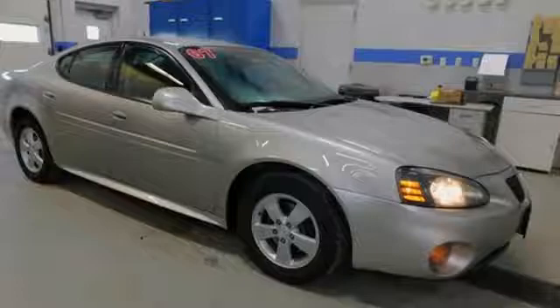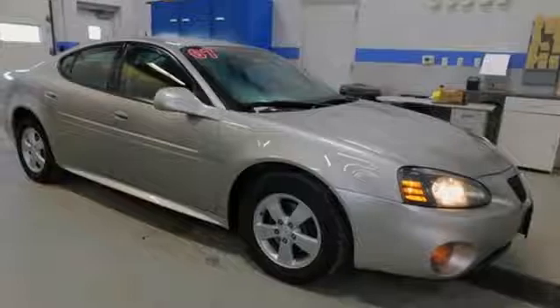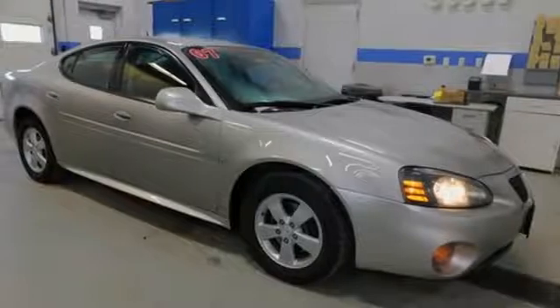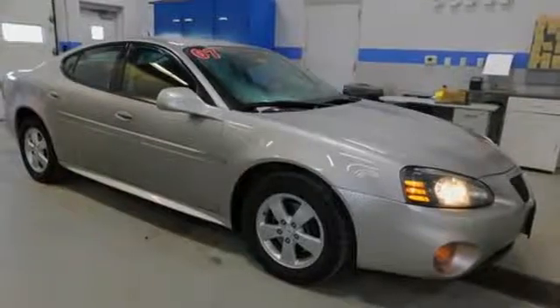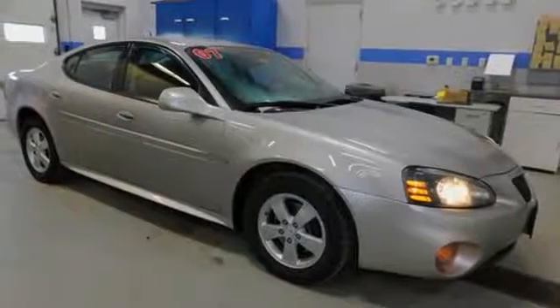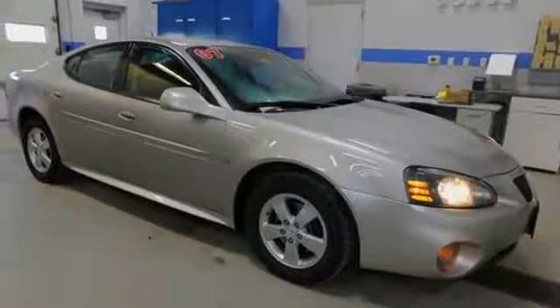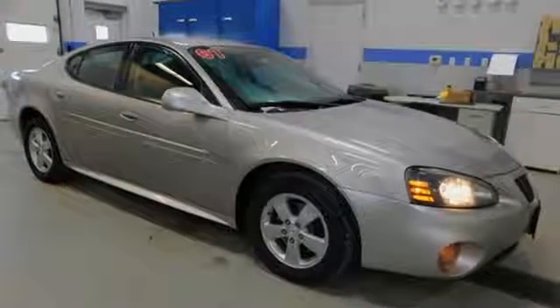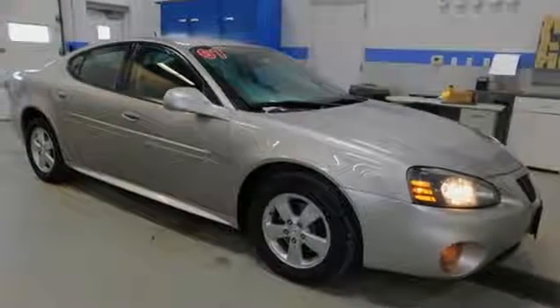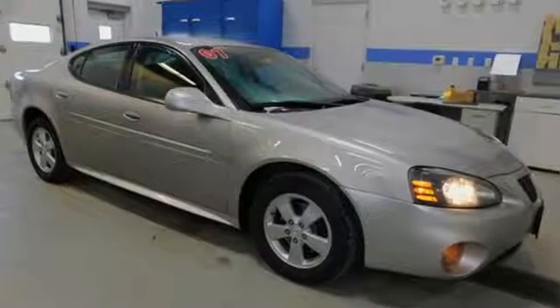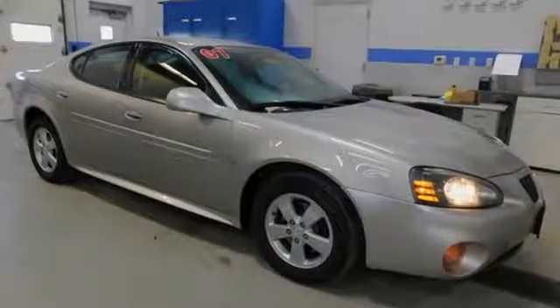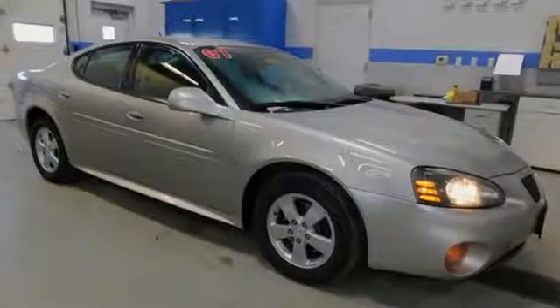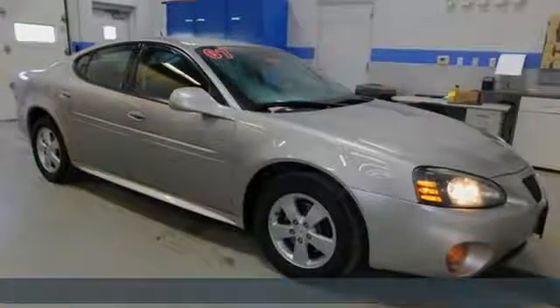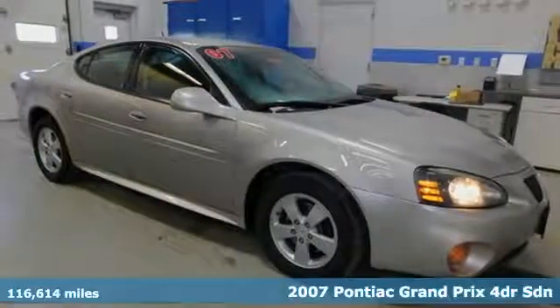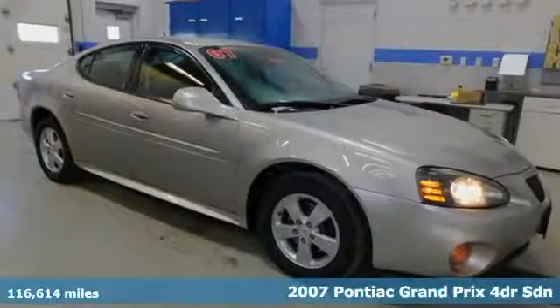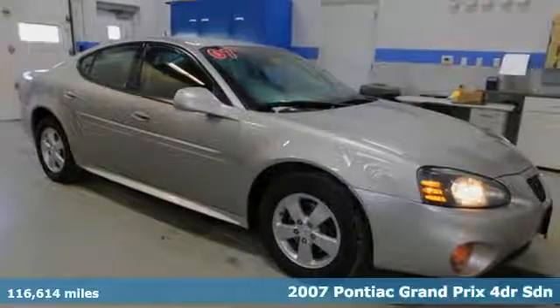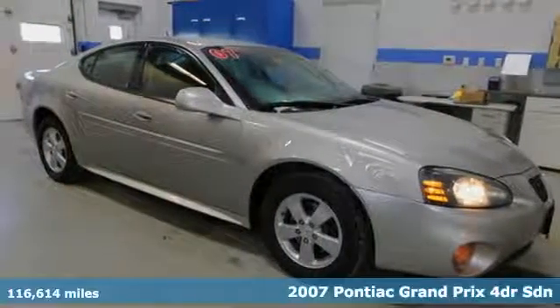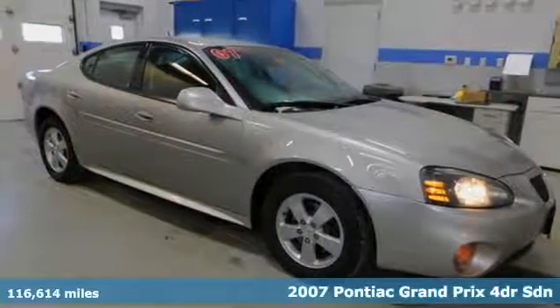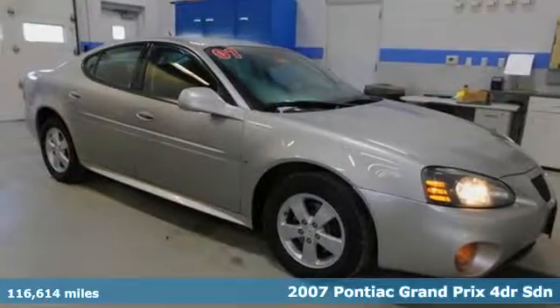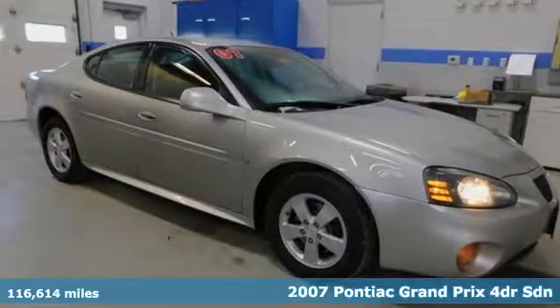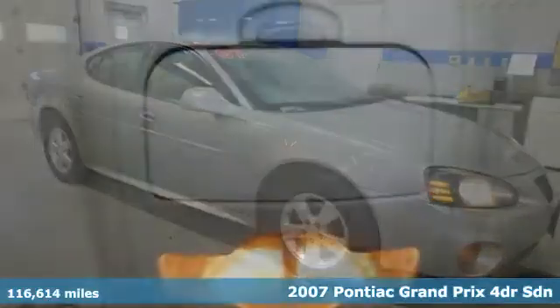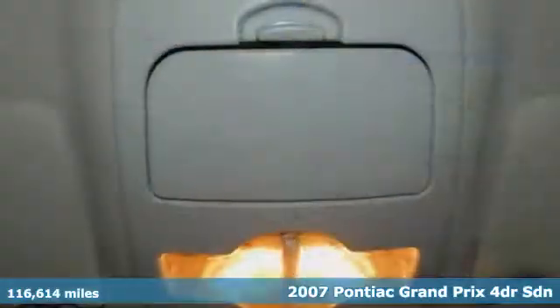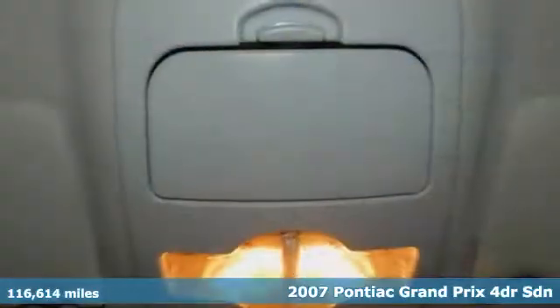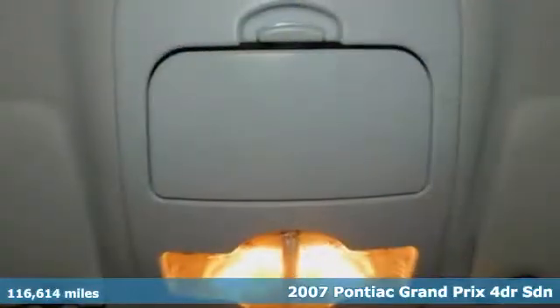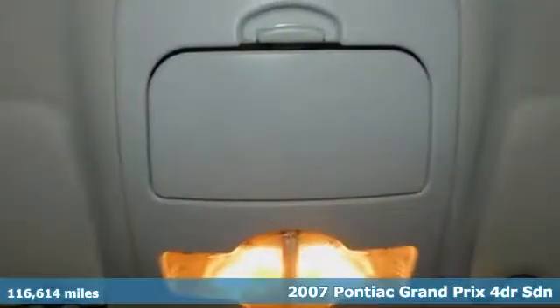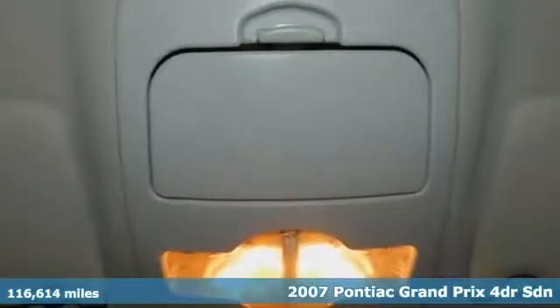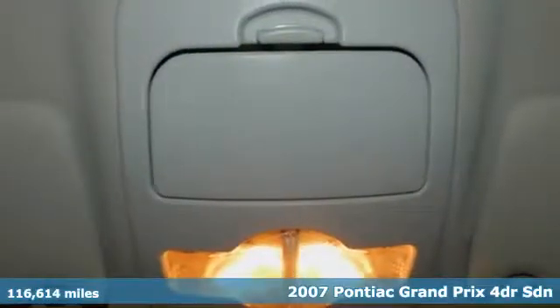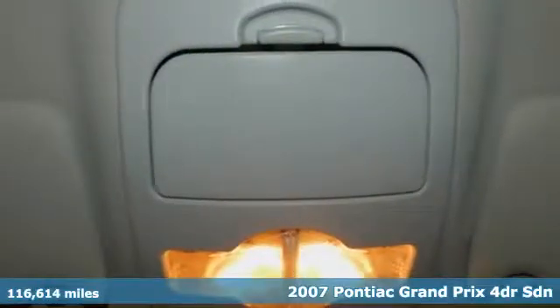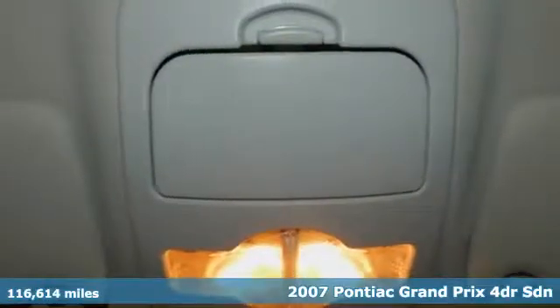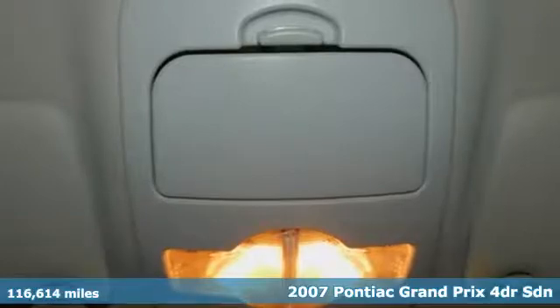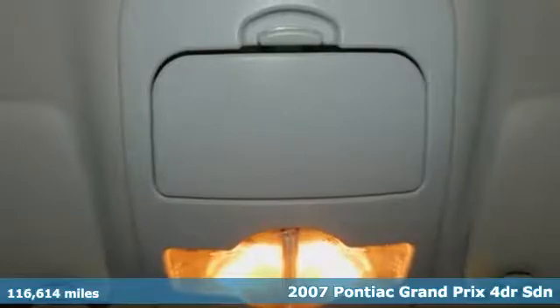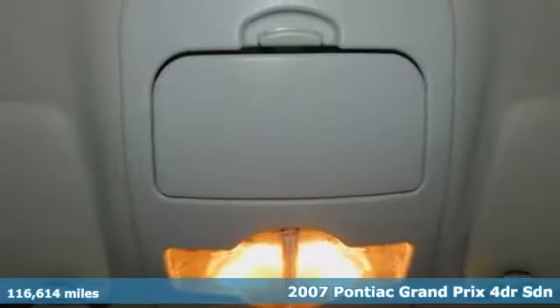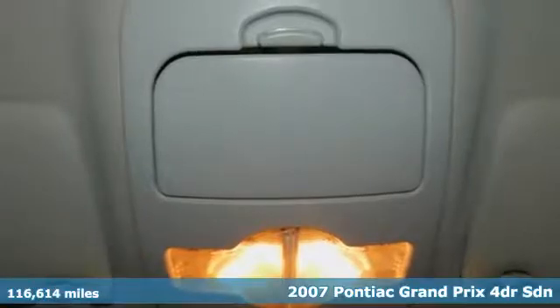It's a 2007 Pontiac Grand Prix. Performance, excitement, Pontiac.